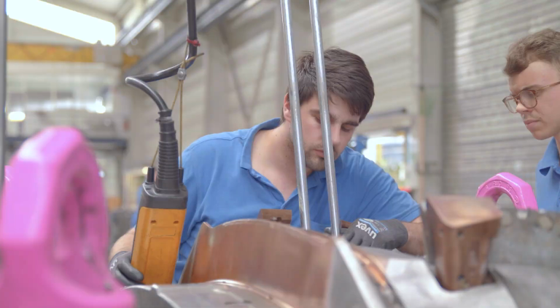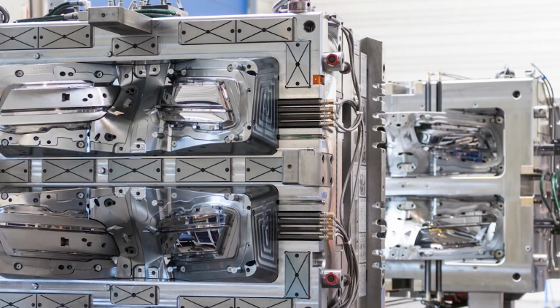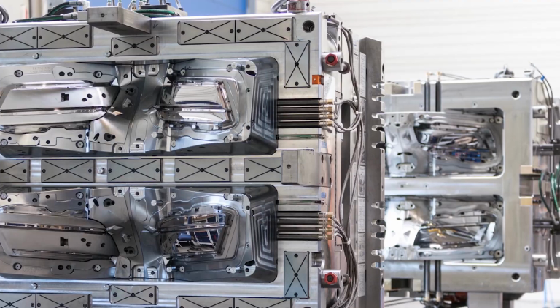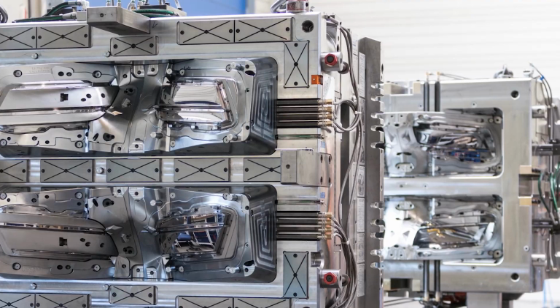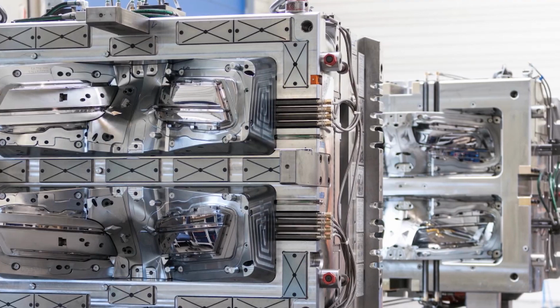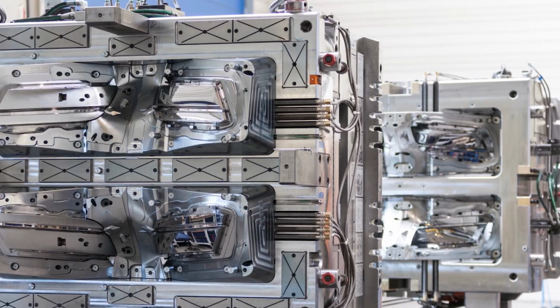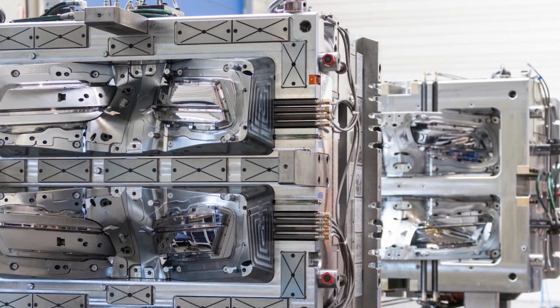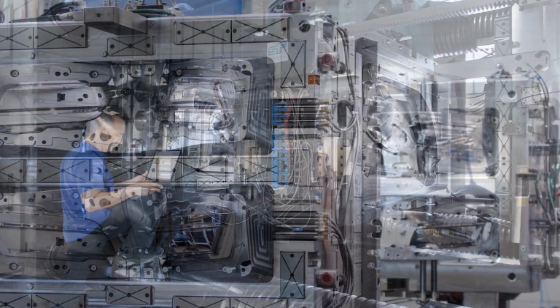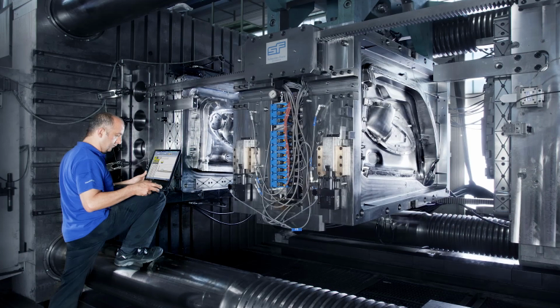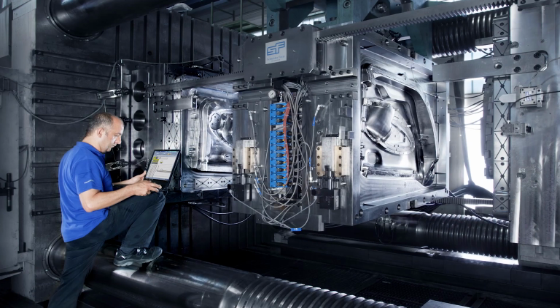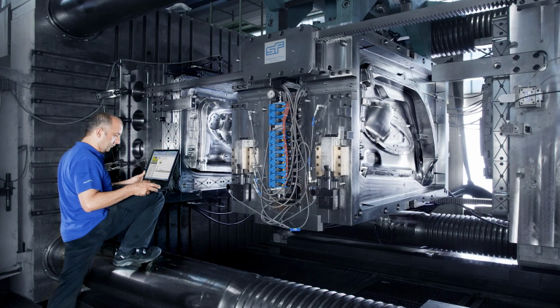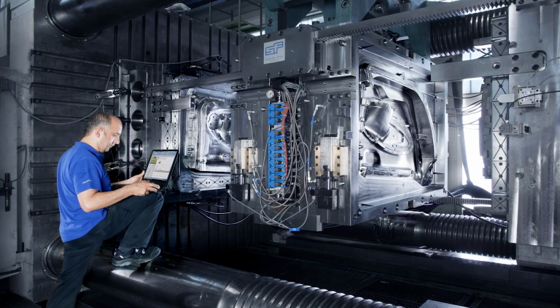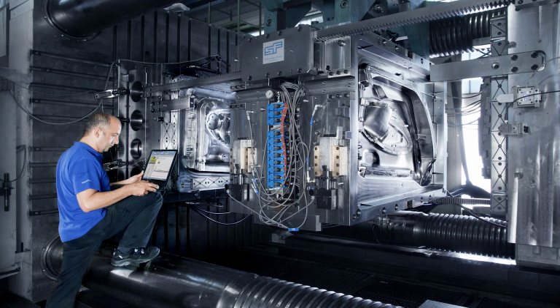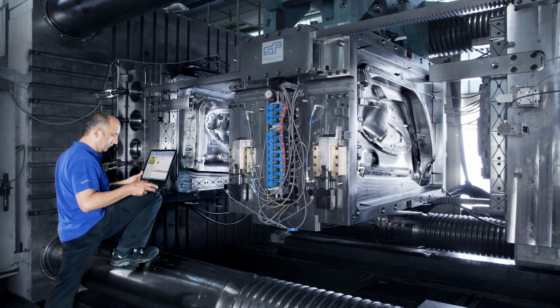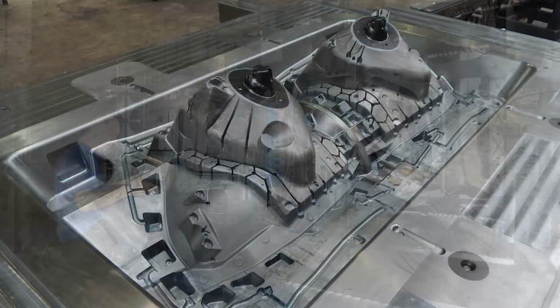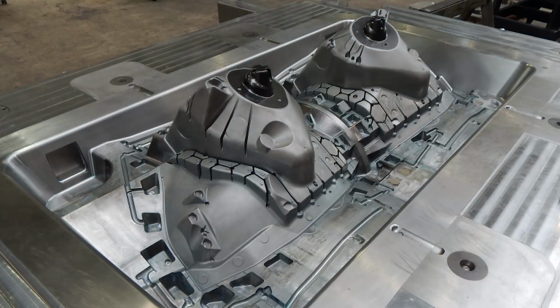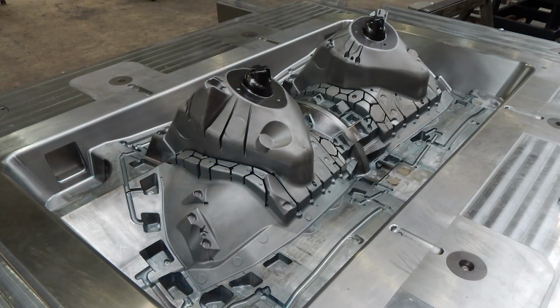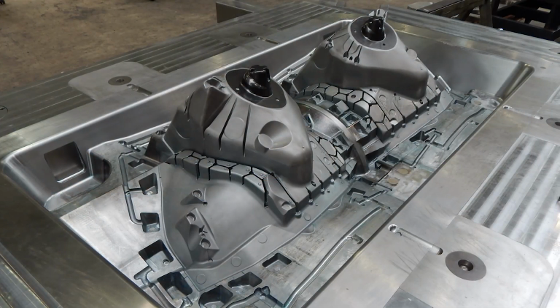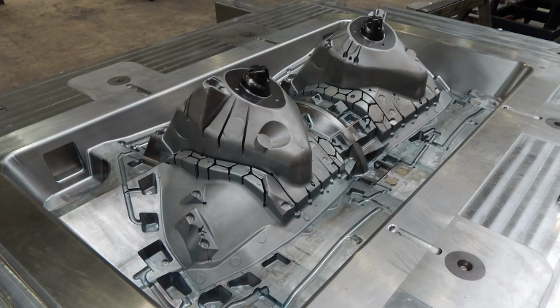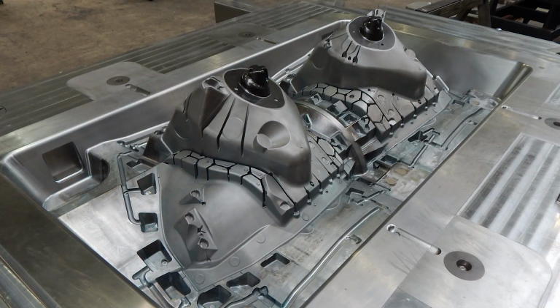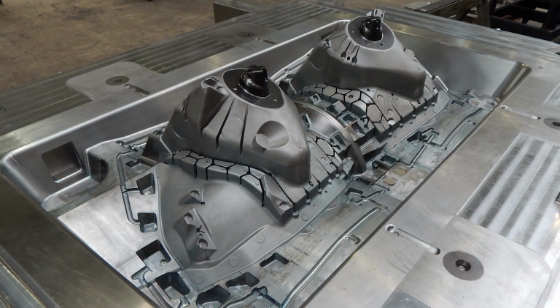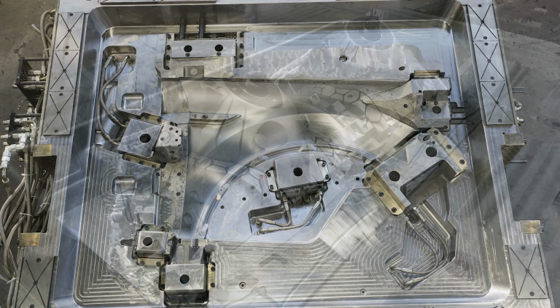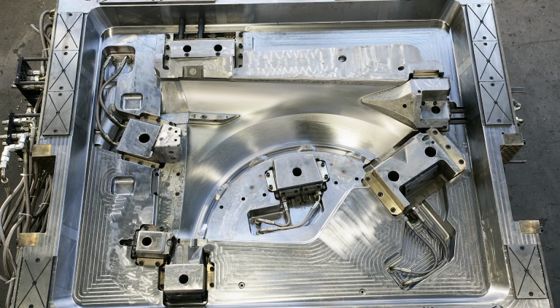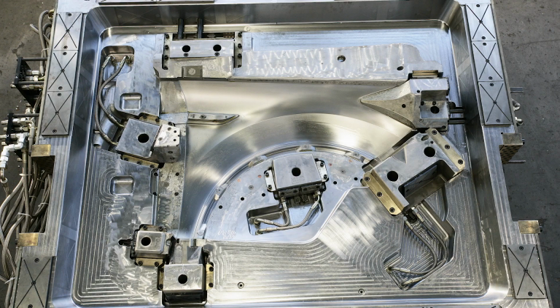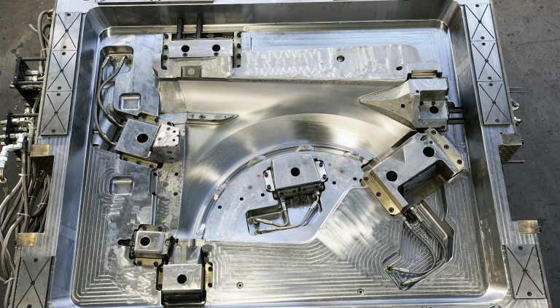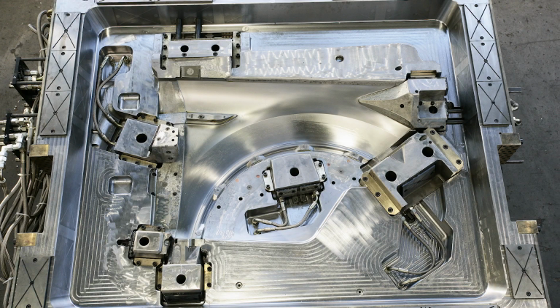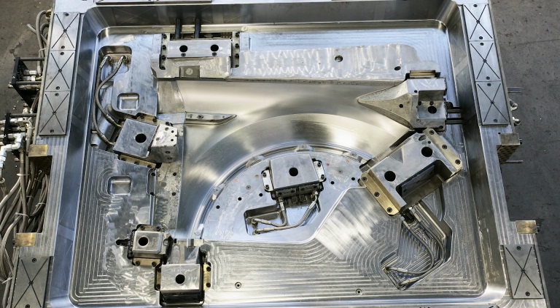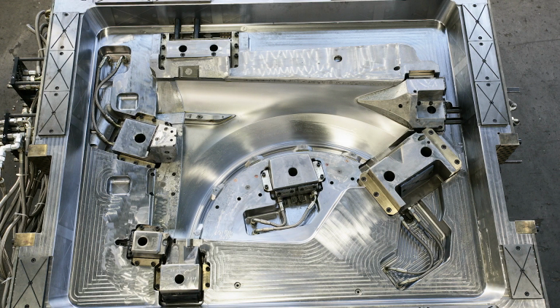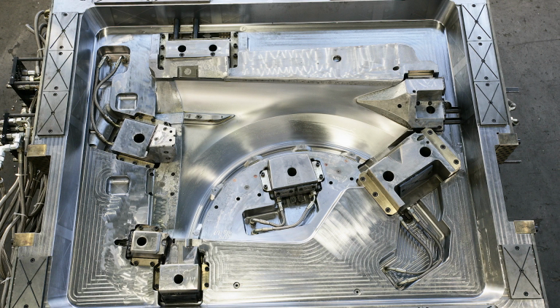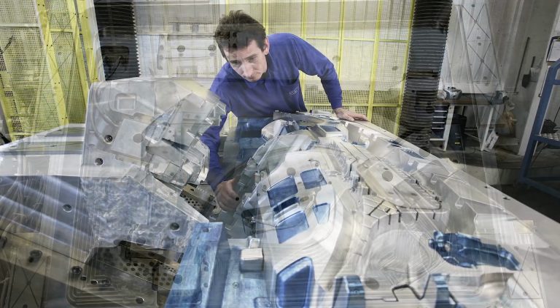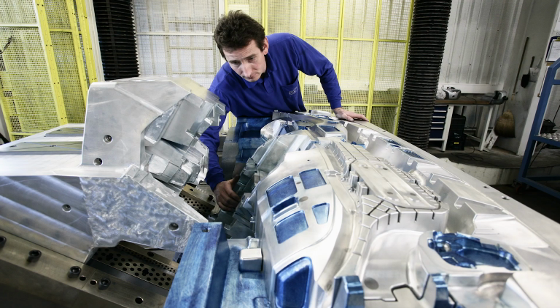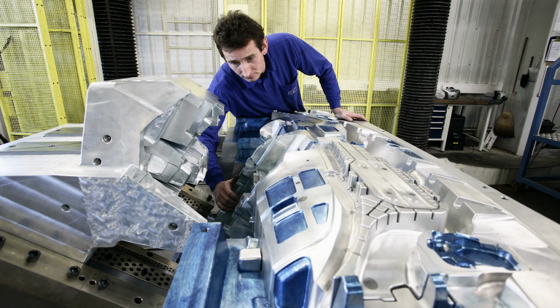Today, our portfolio comprises large injection molding, die casting, and thermoforming tools for carbon fiber processing.